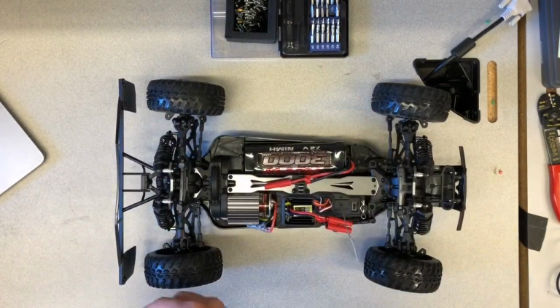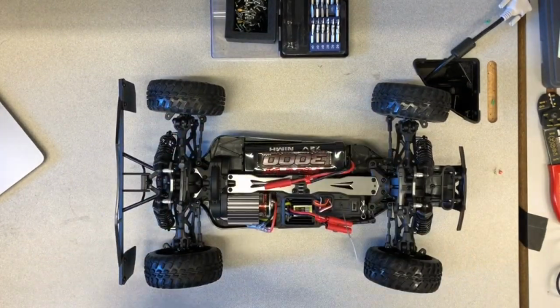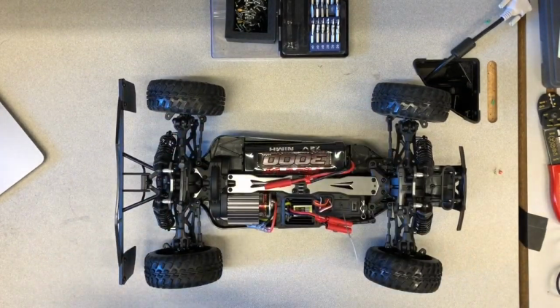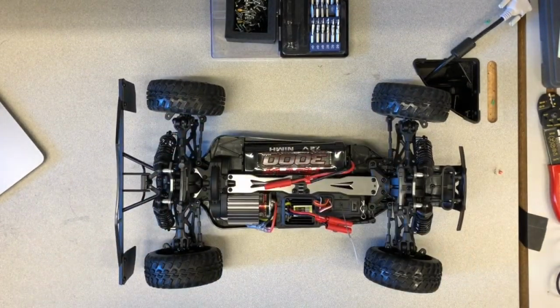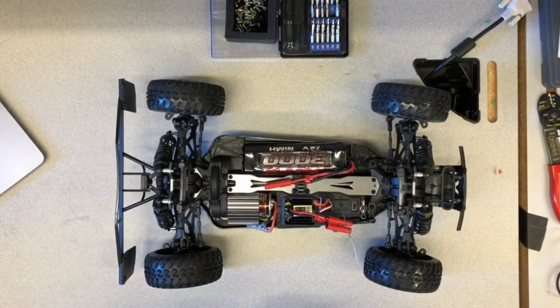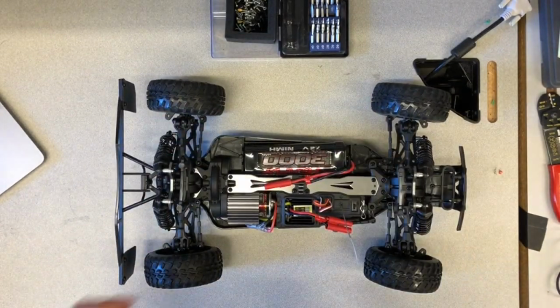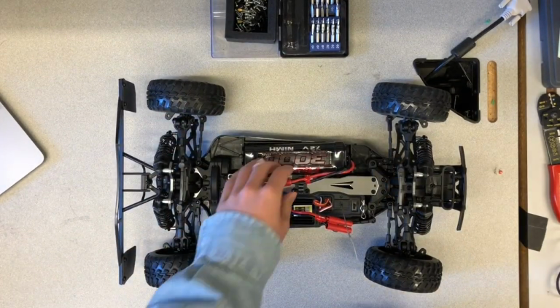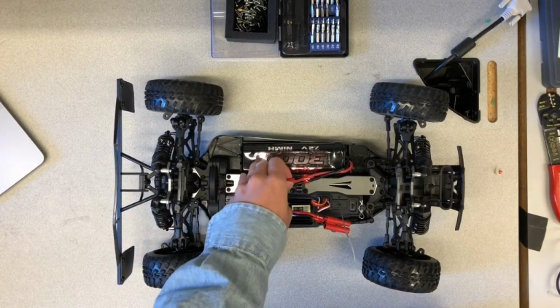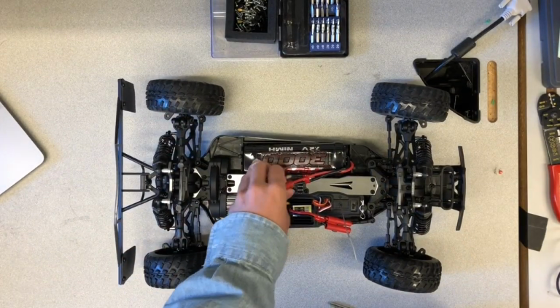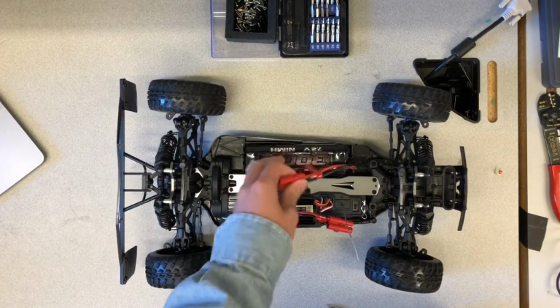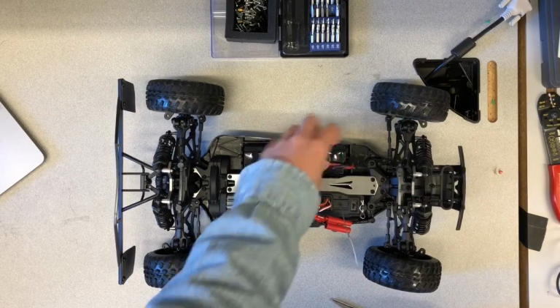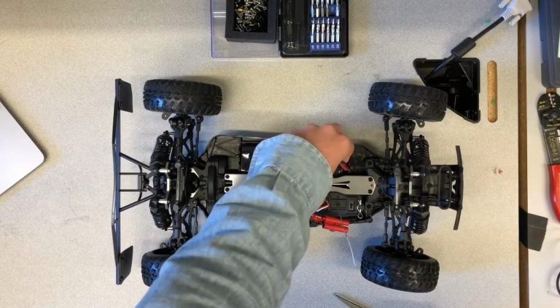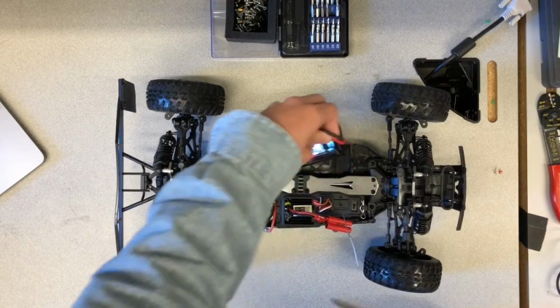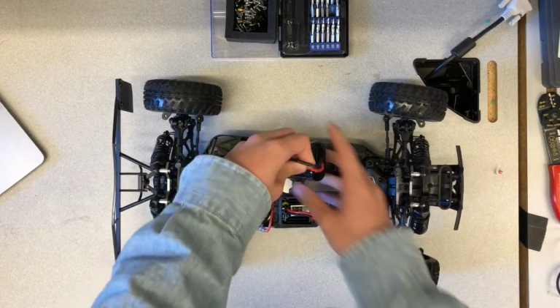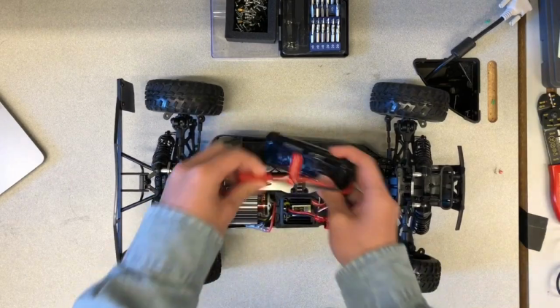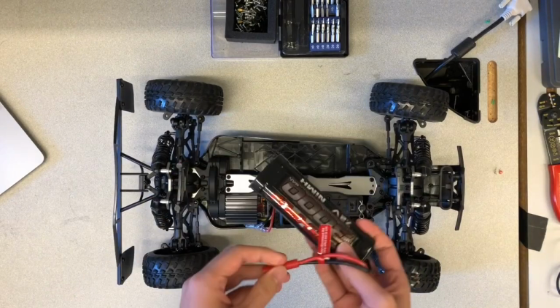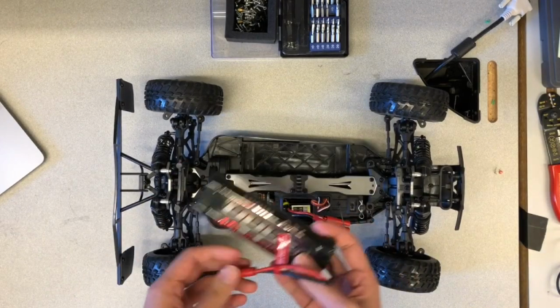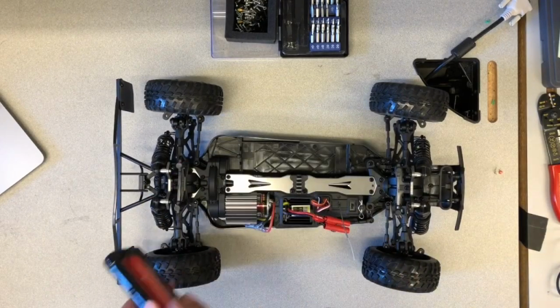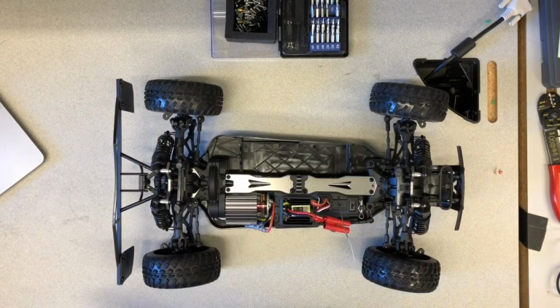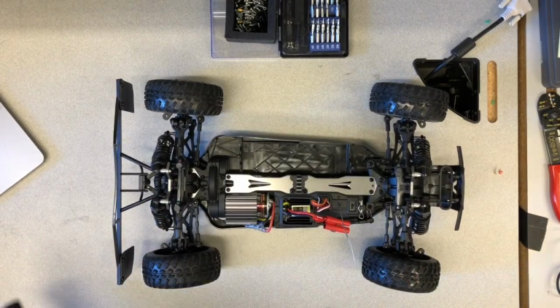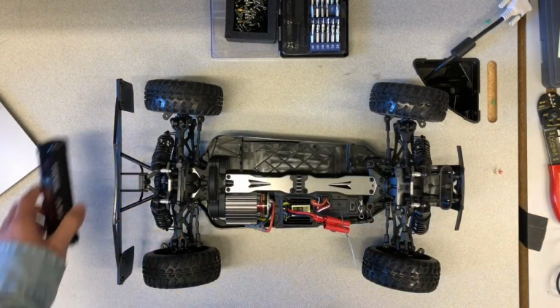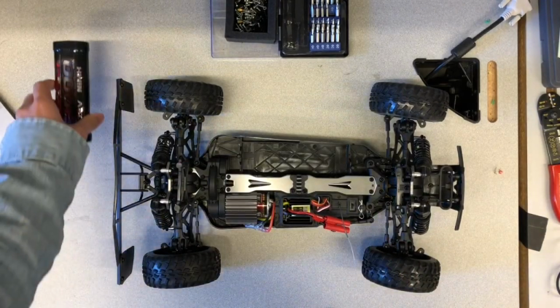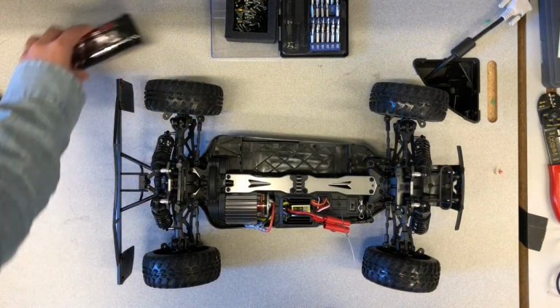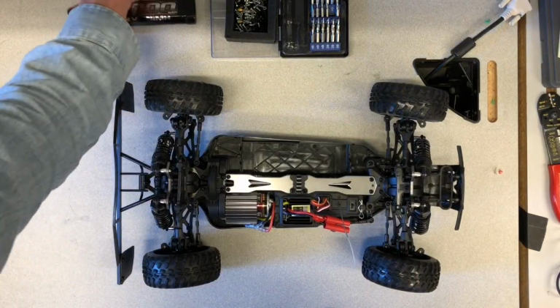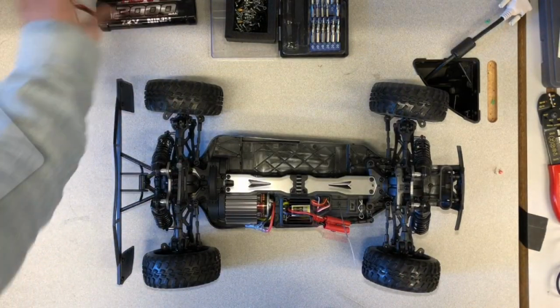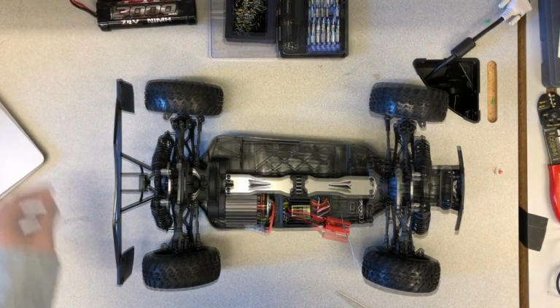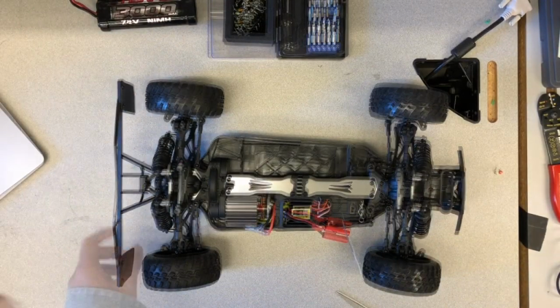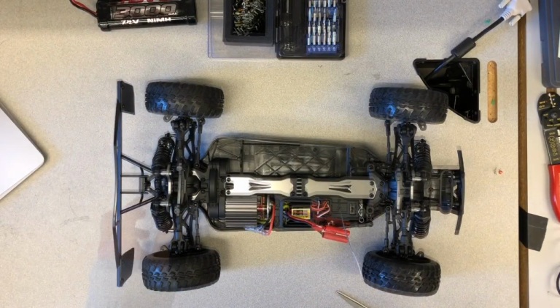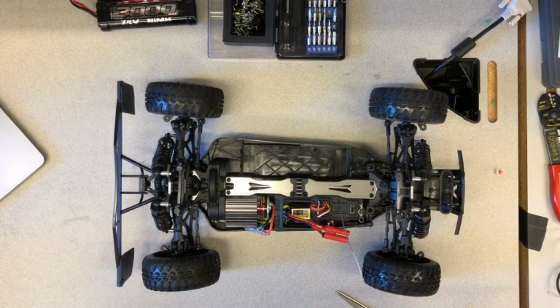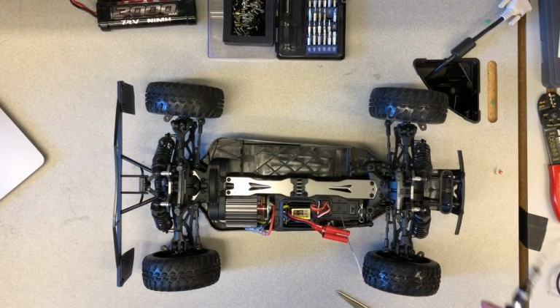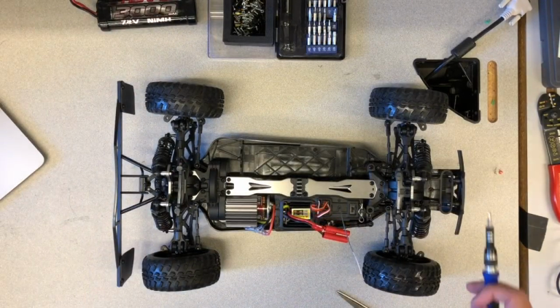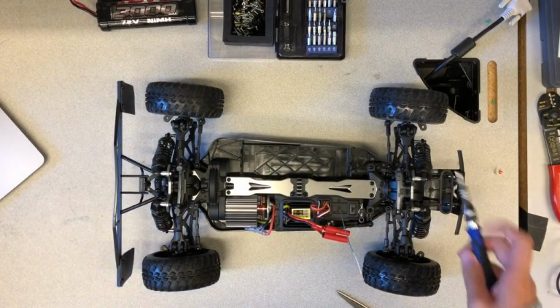Remove the battery from the race car chassis, as it will be easier to take out the stock motor later.